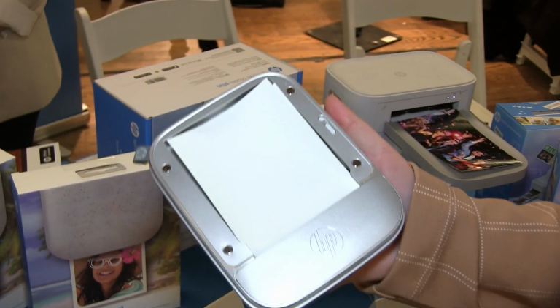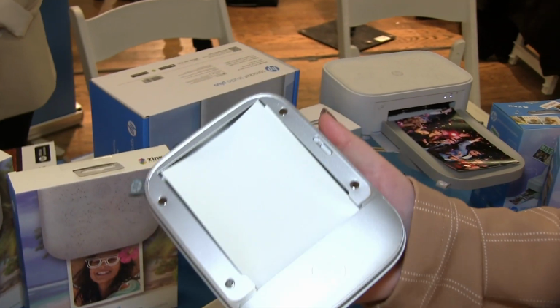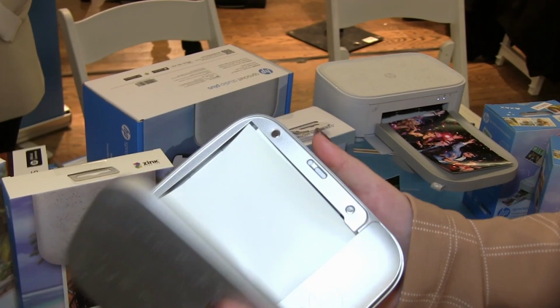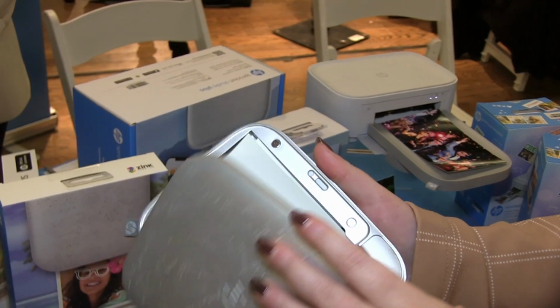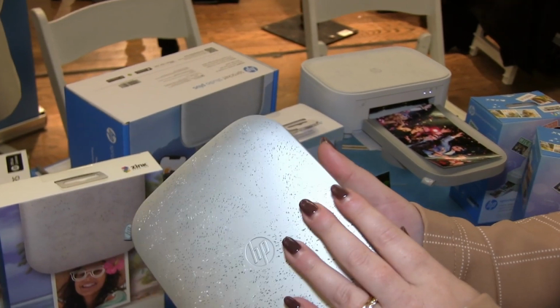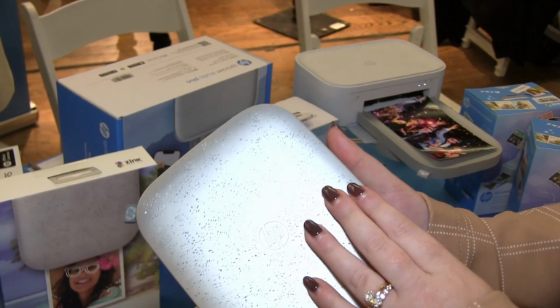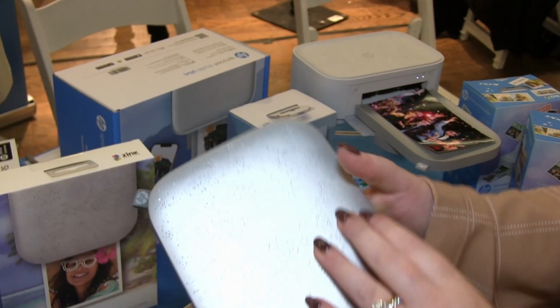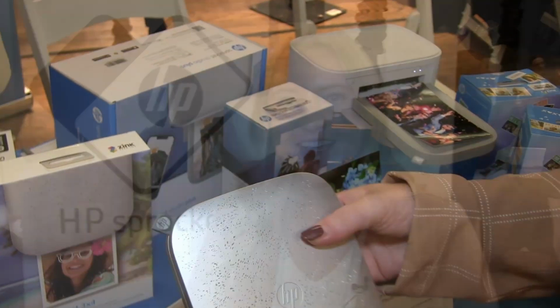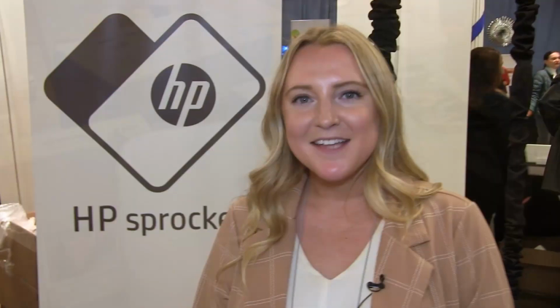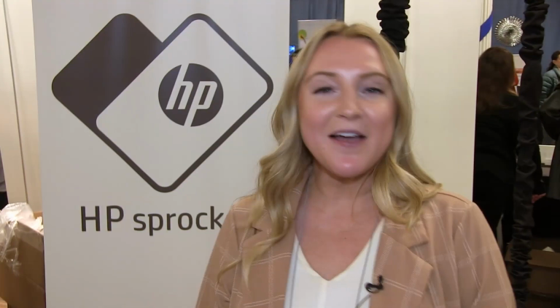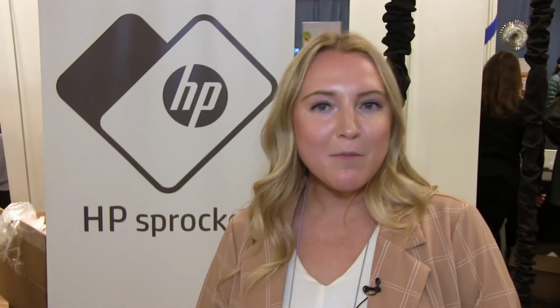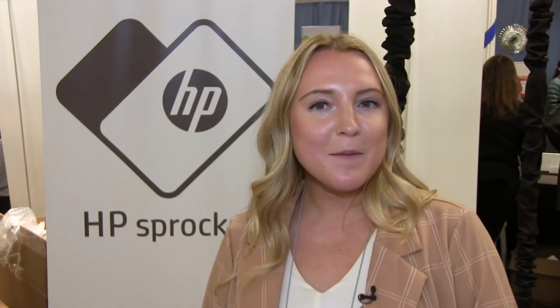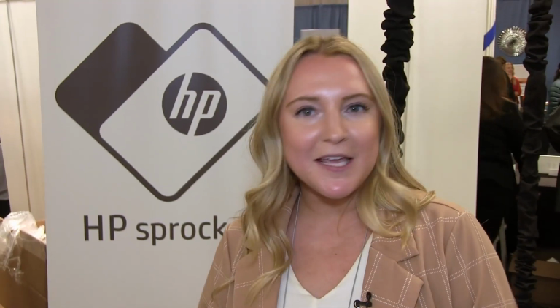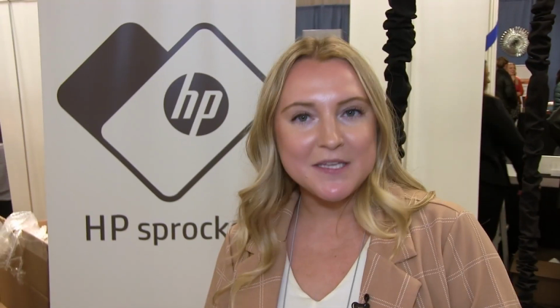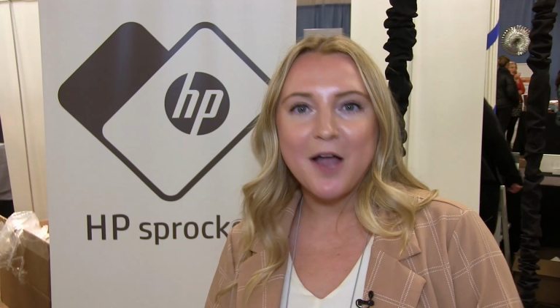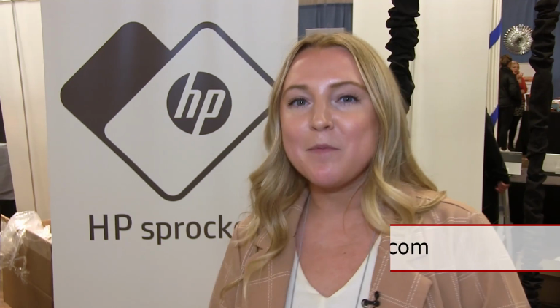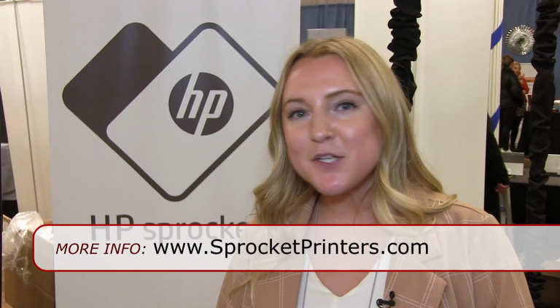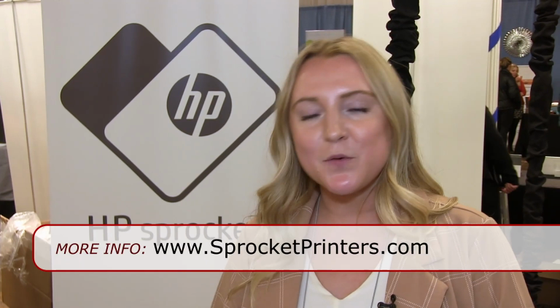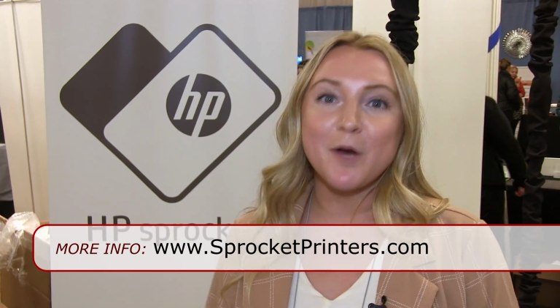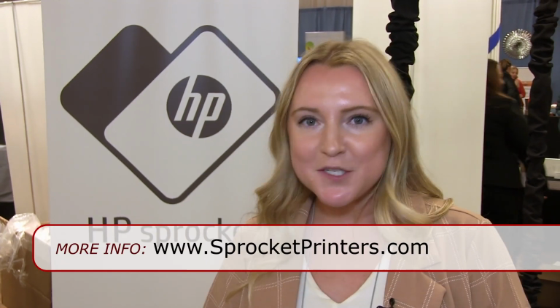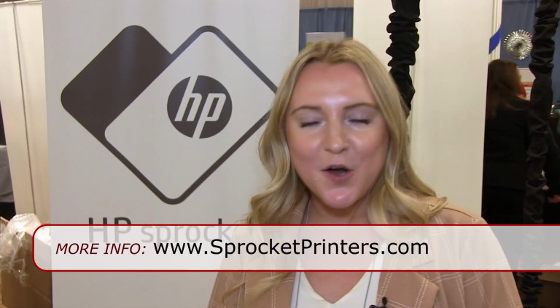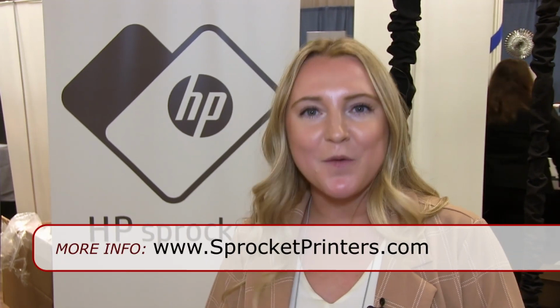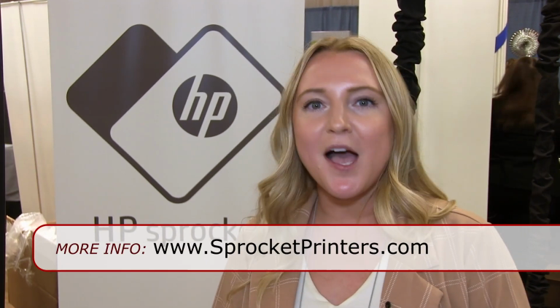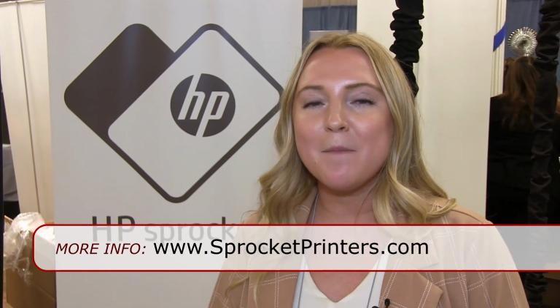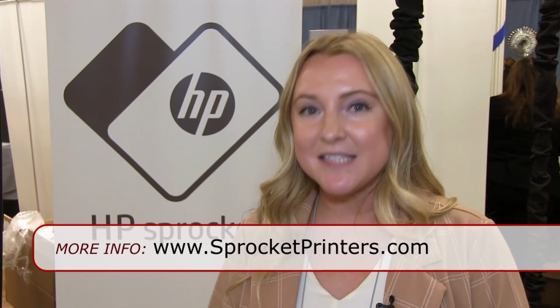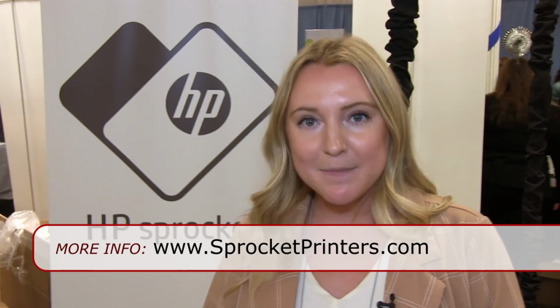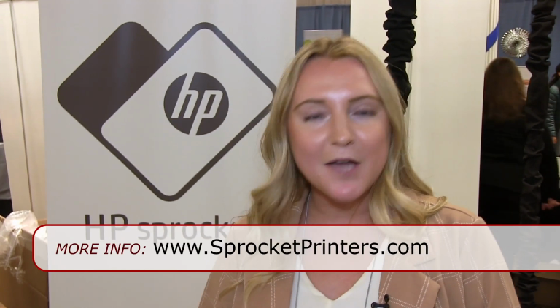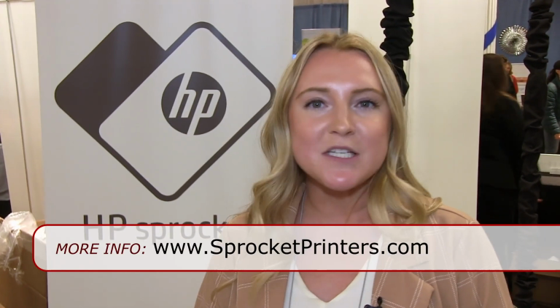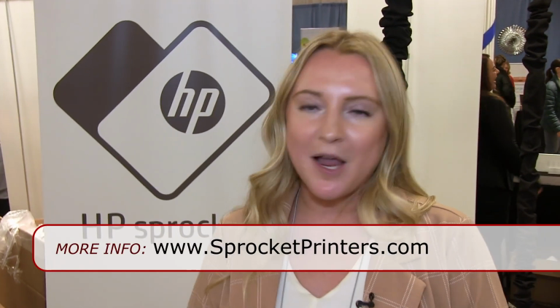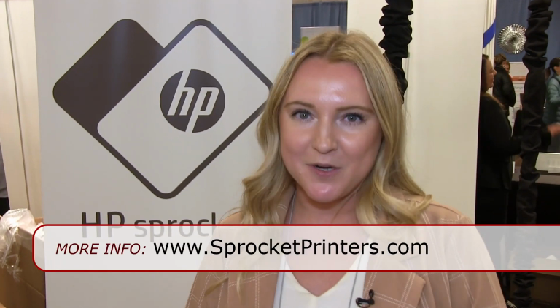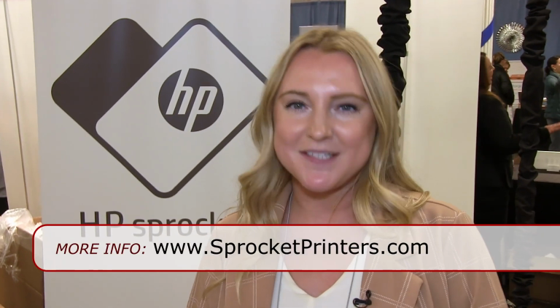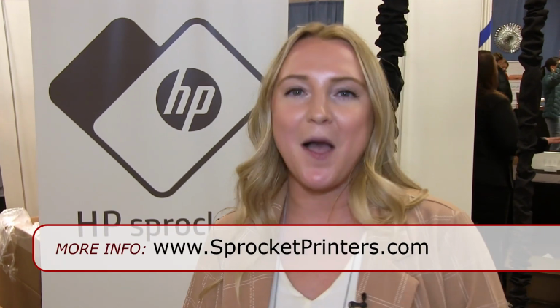To find out more about HP Sprocket printers or to purchase your own, visit Amazon or sprocketprinters.com.